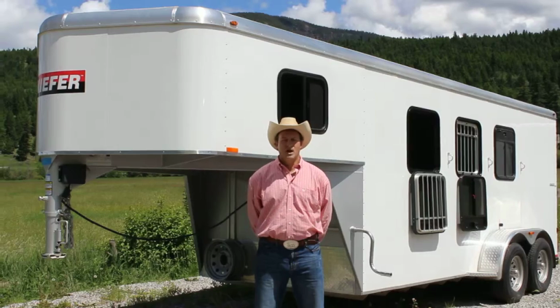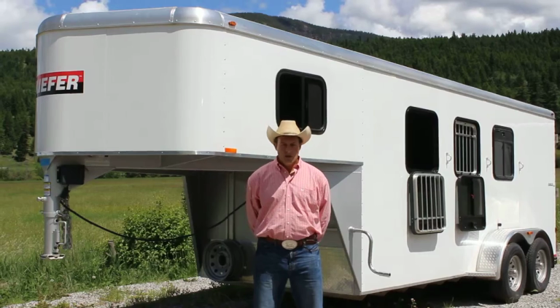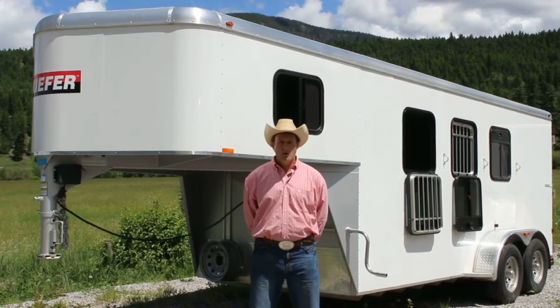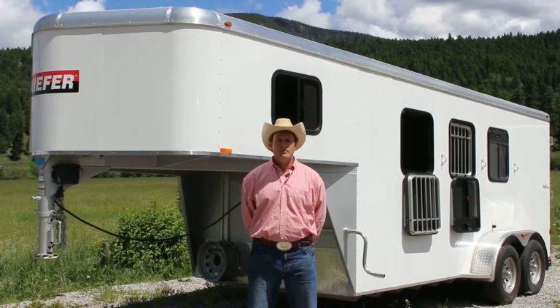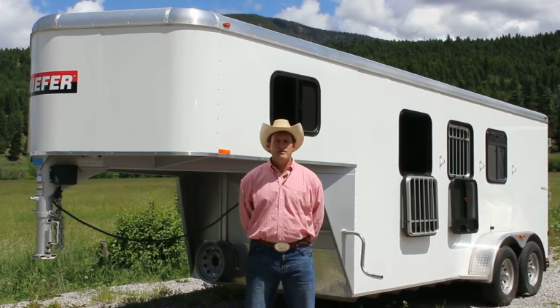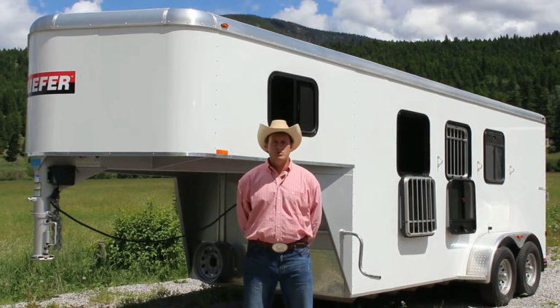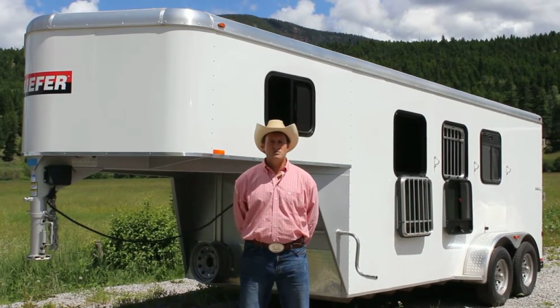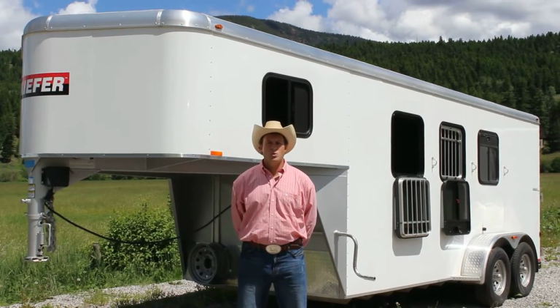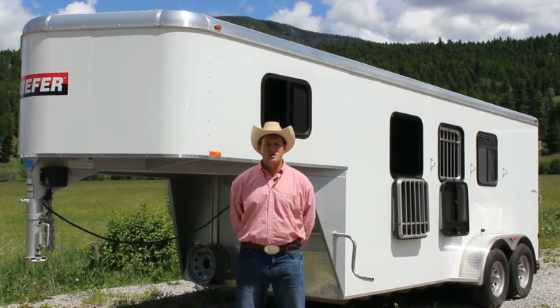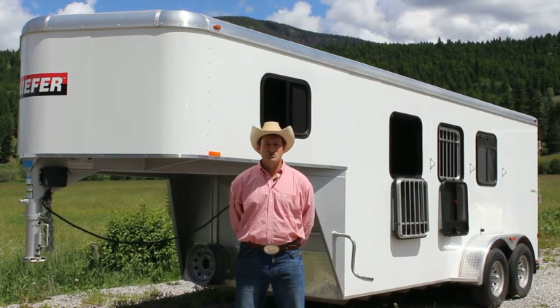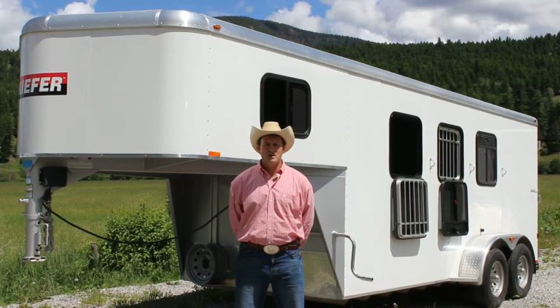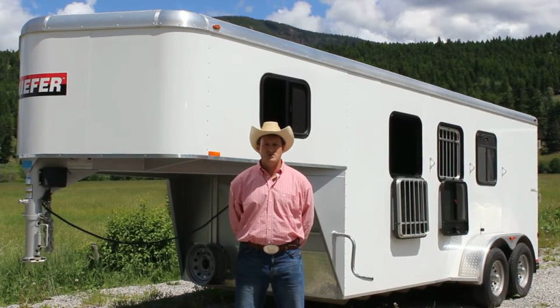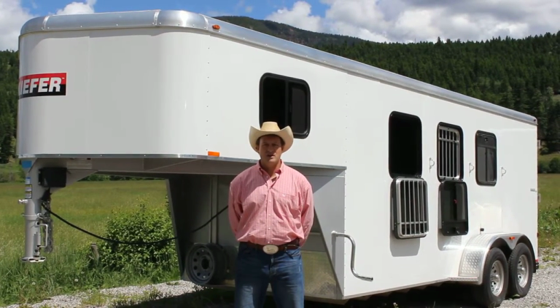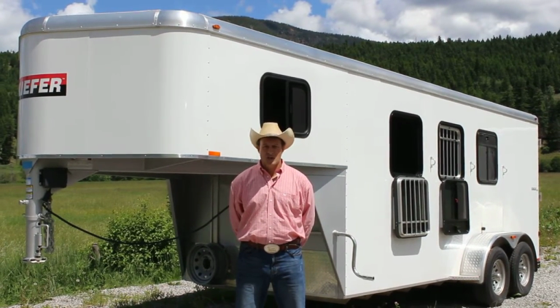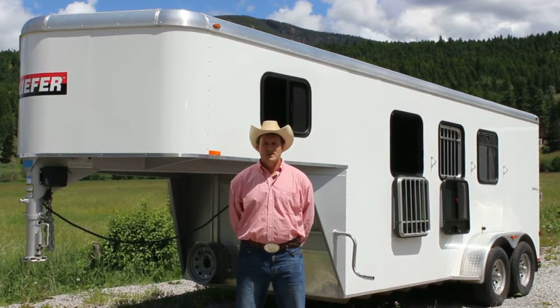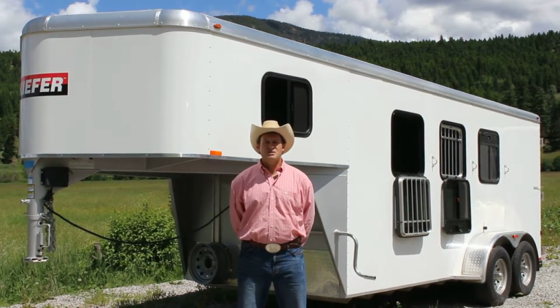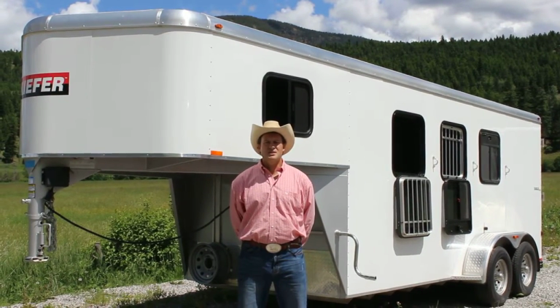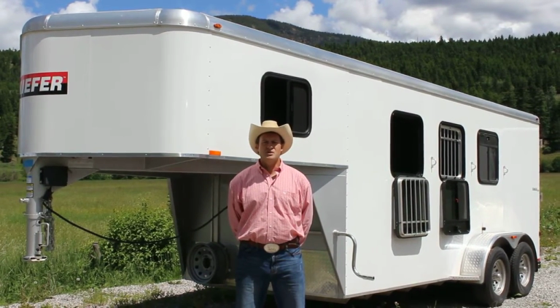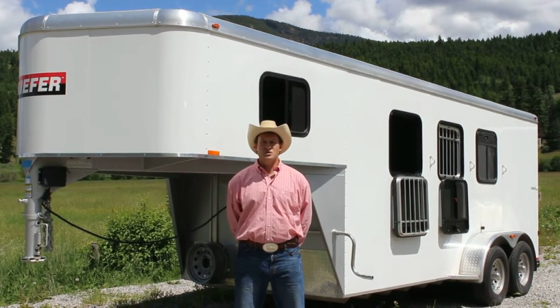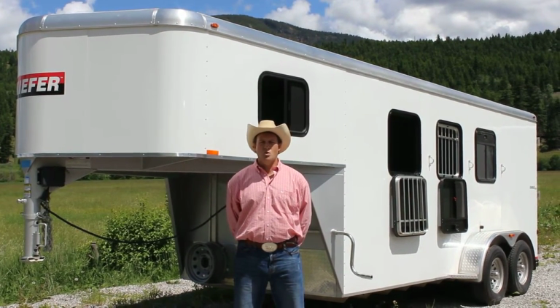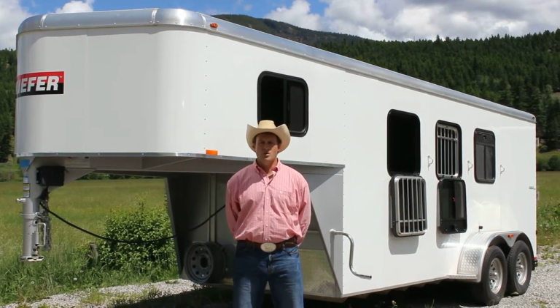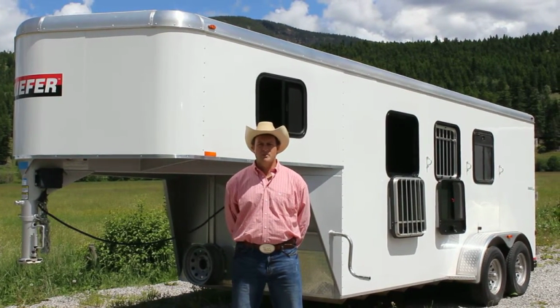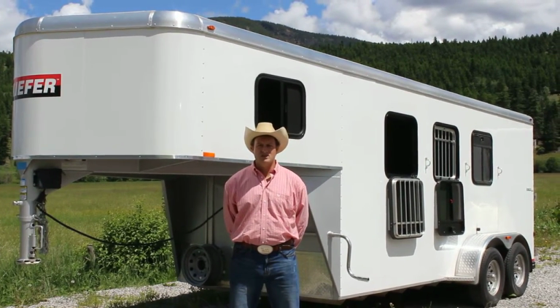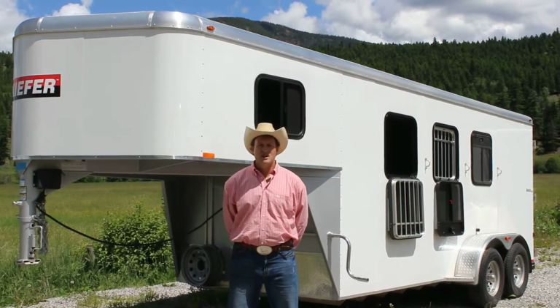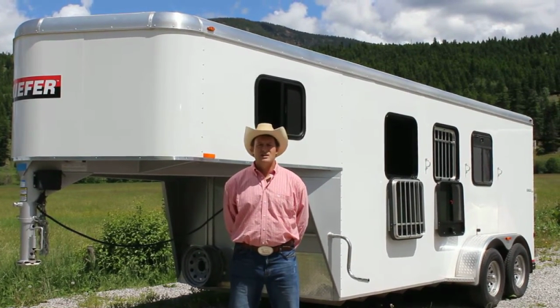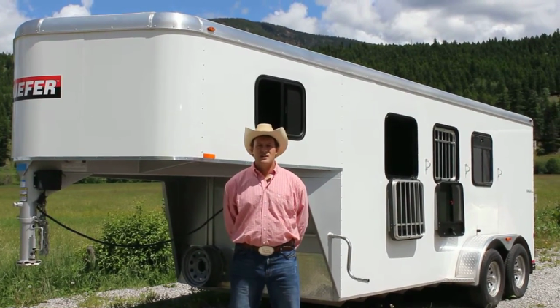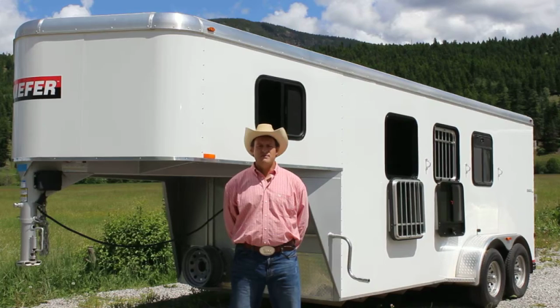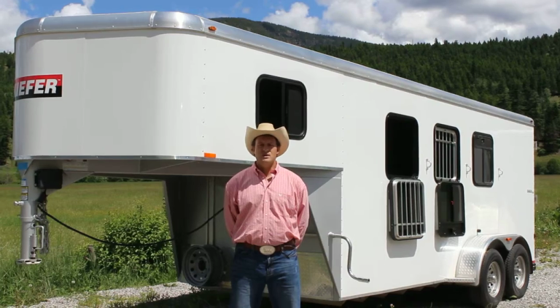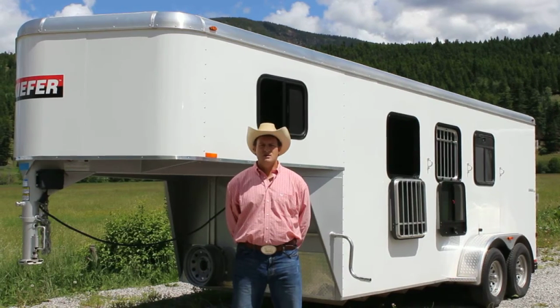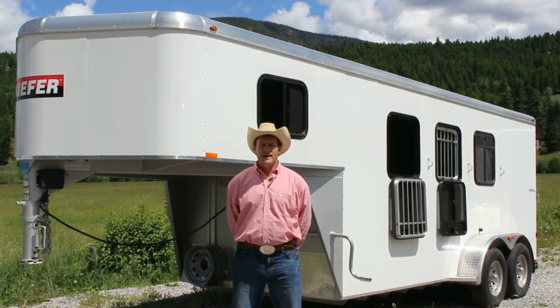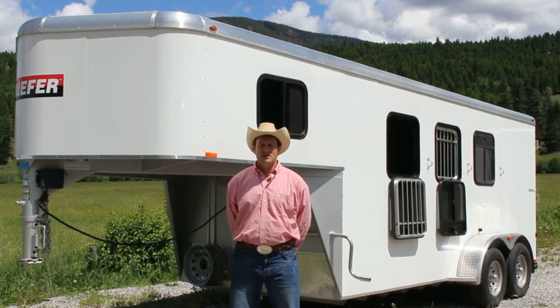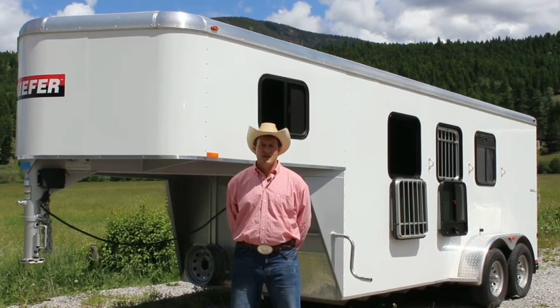Hello, I'm Dave Edwards from the Horsegate Trailer Sales. This is a deal you don't want to miss — the Kiefer Eagle XLA.